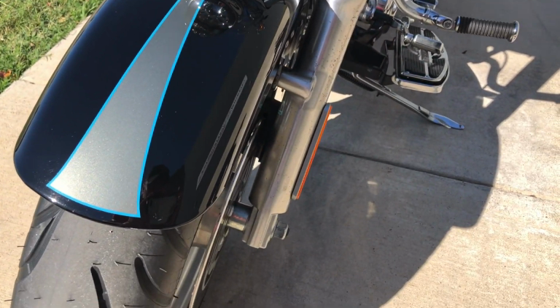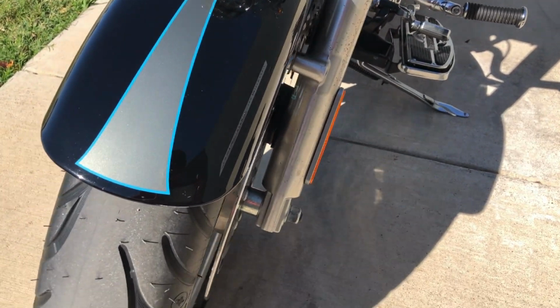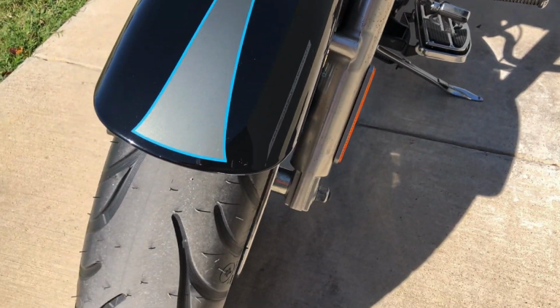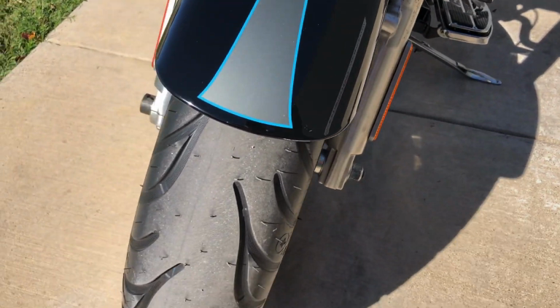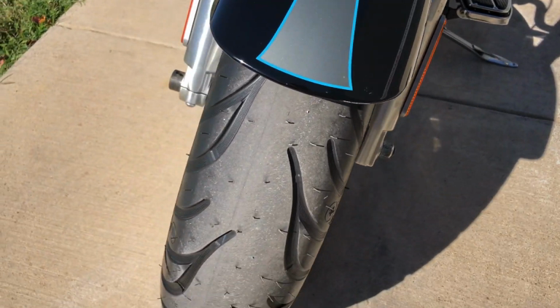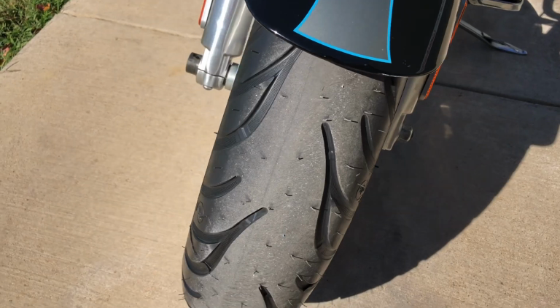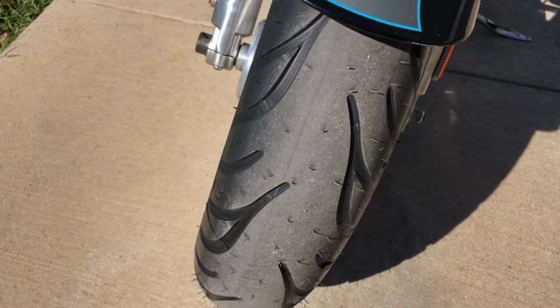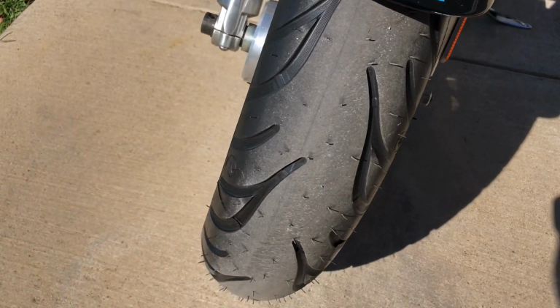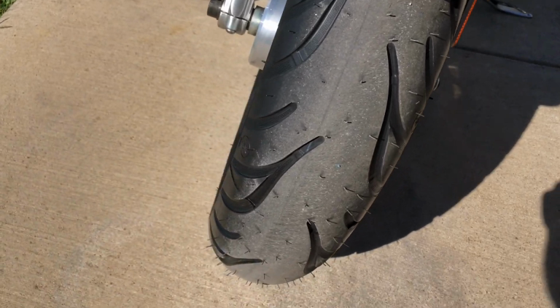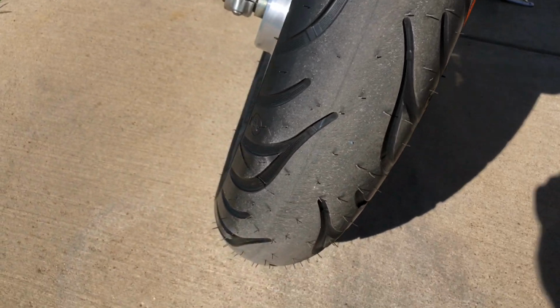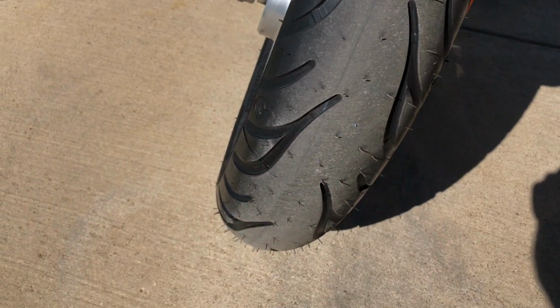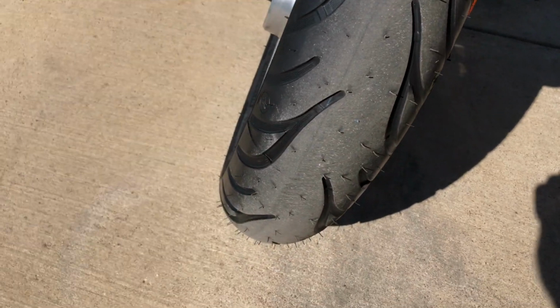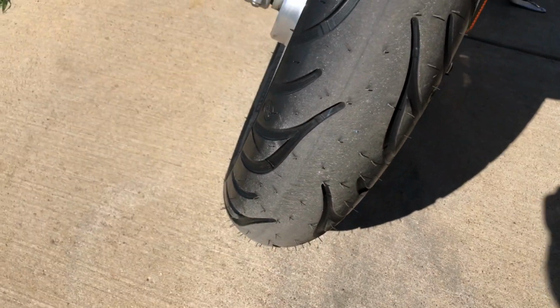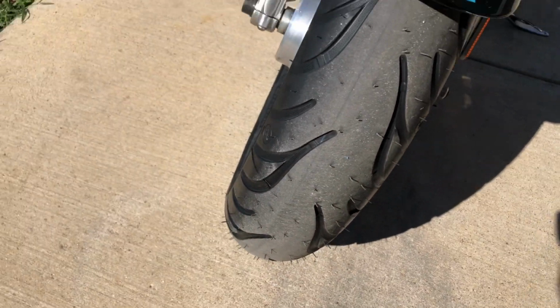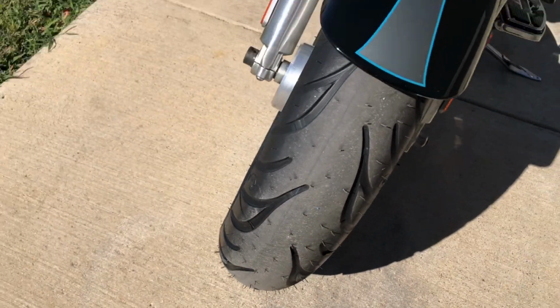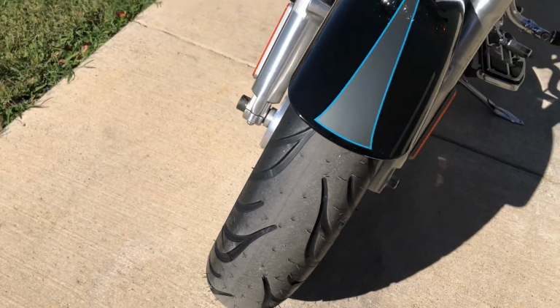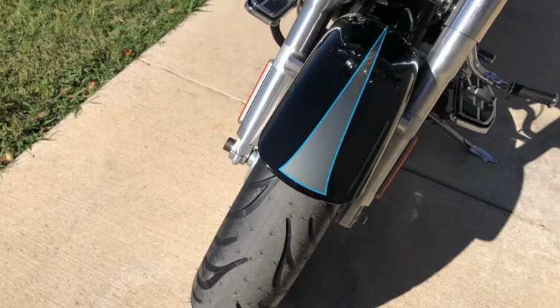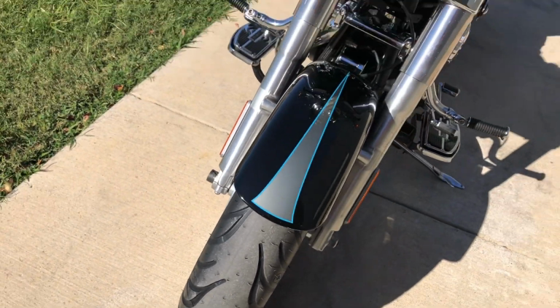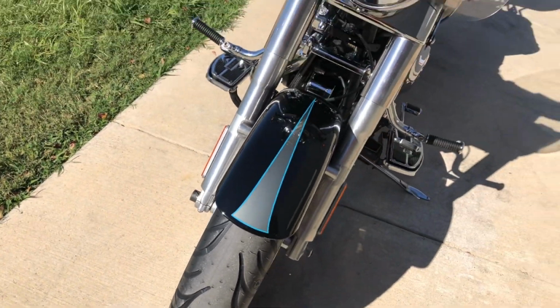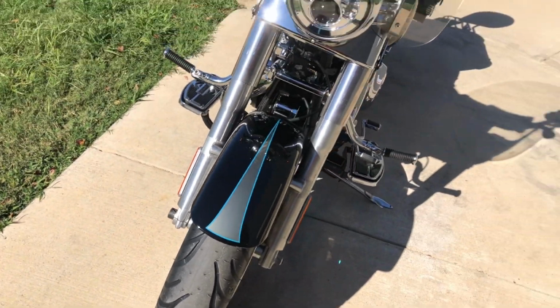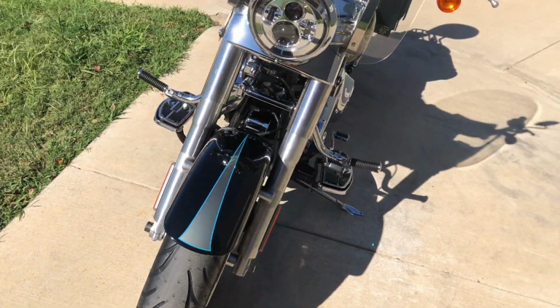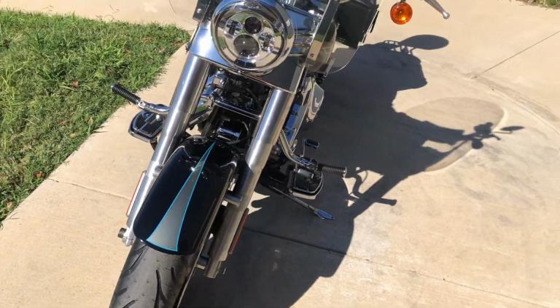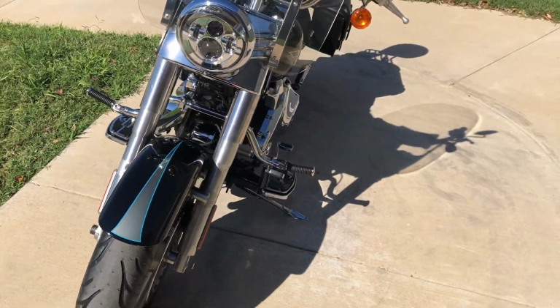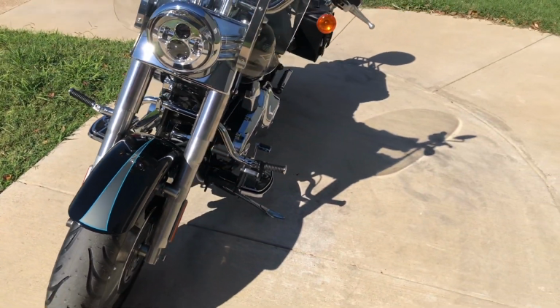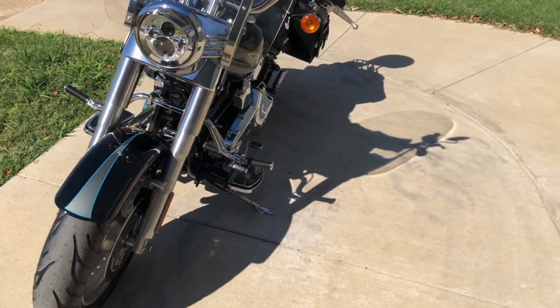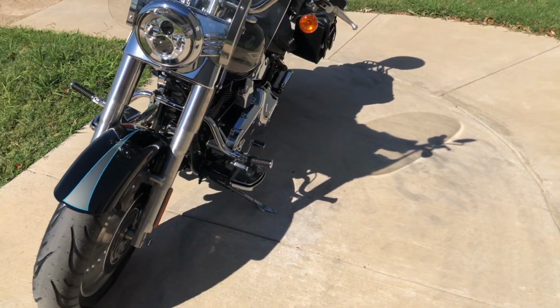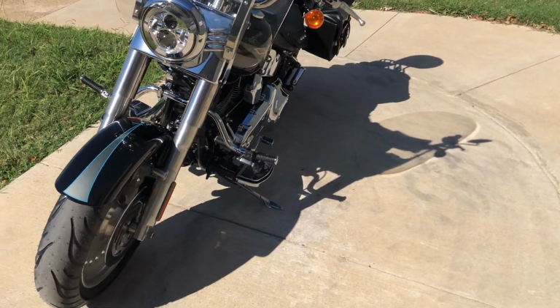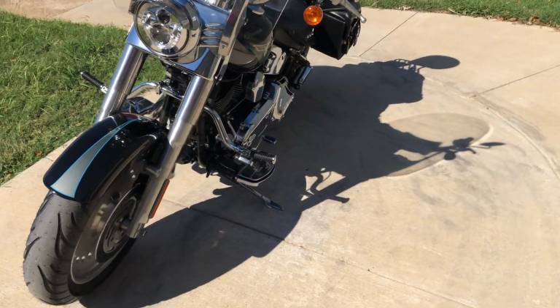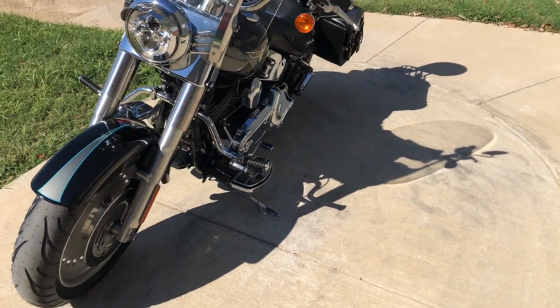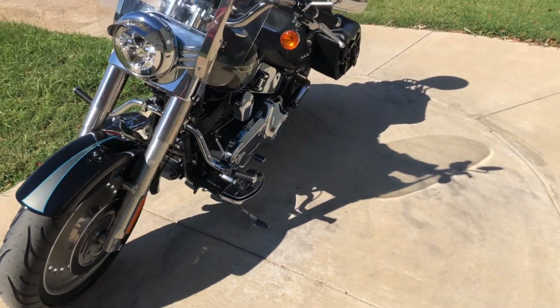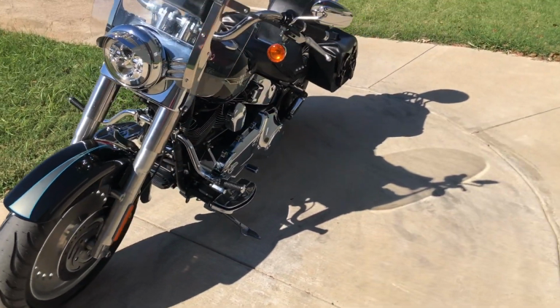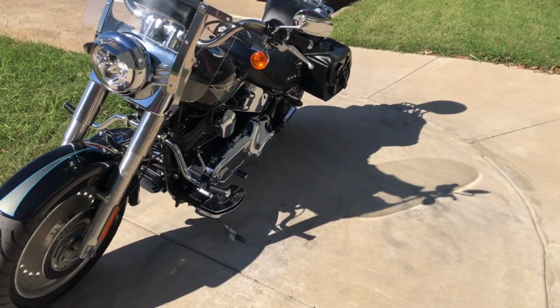The forks are in good condition, there's good tread on the front tire, and it's got a heel-toe shifter.